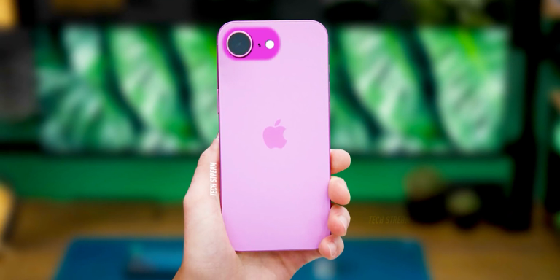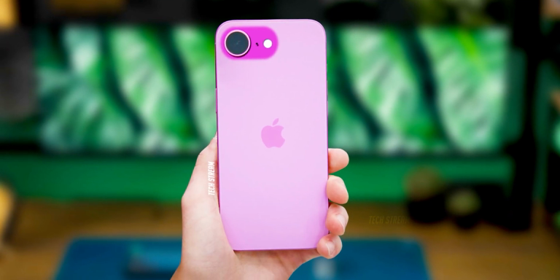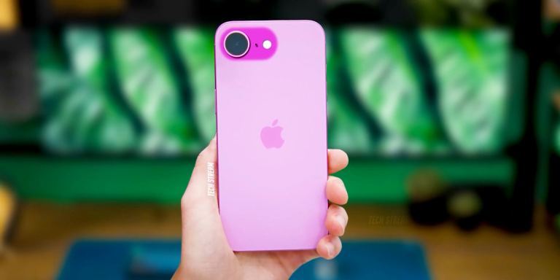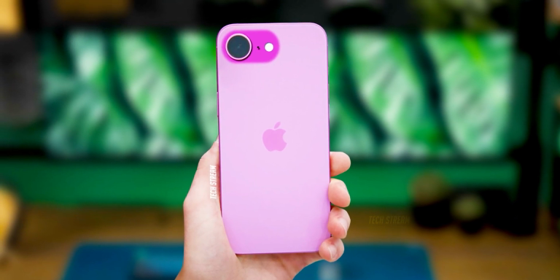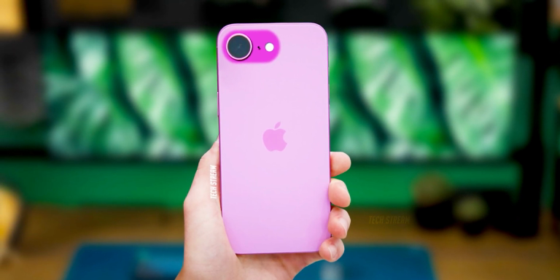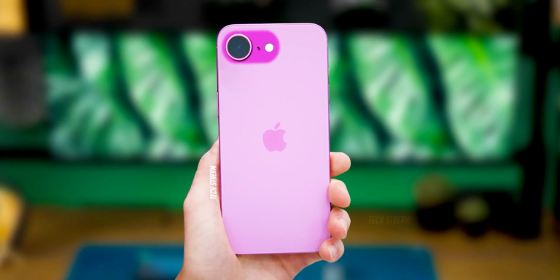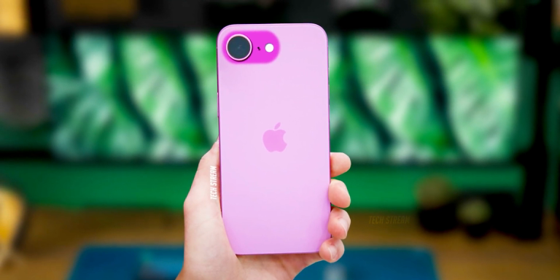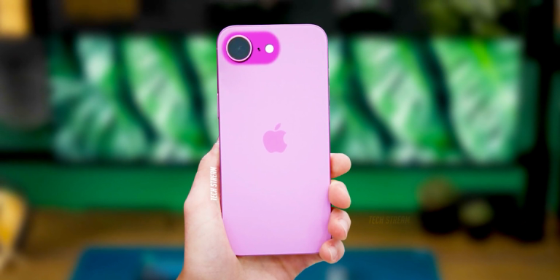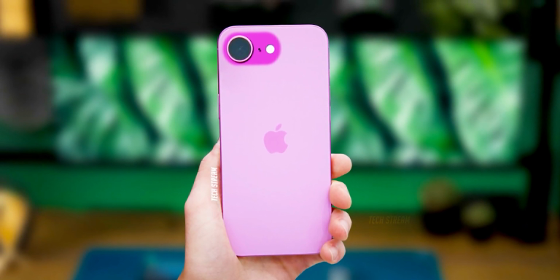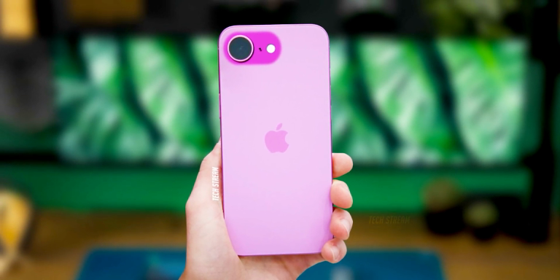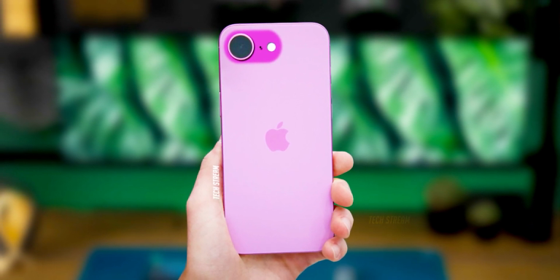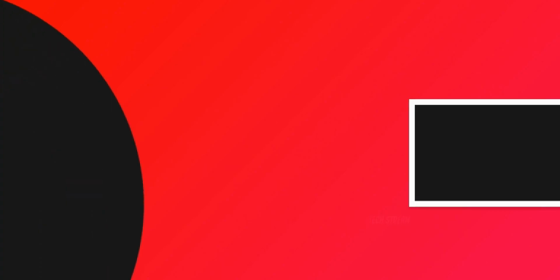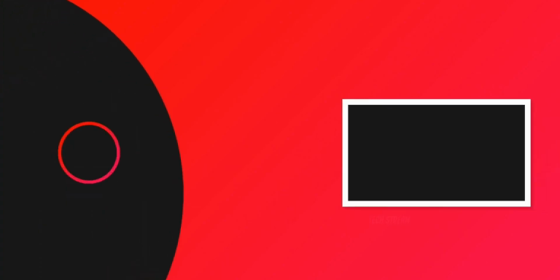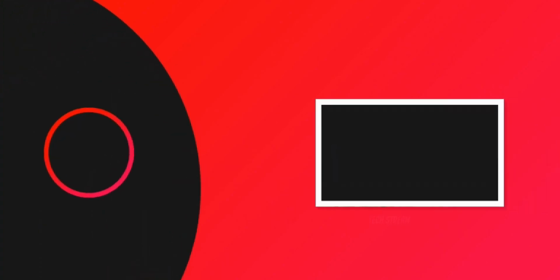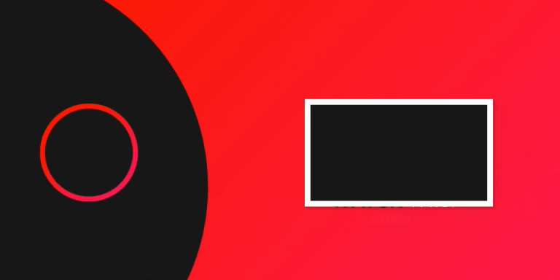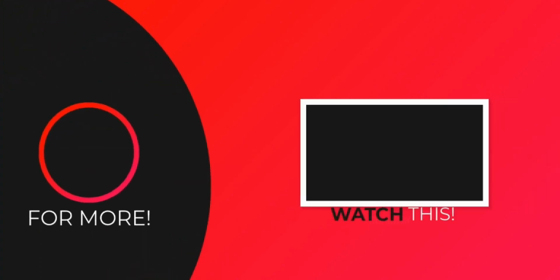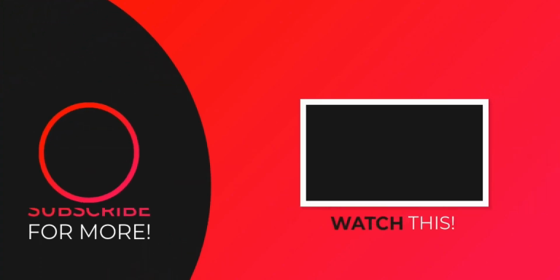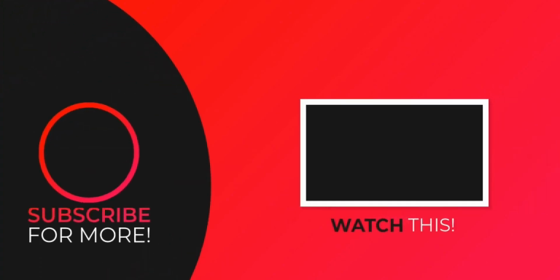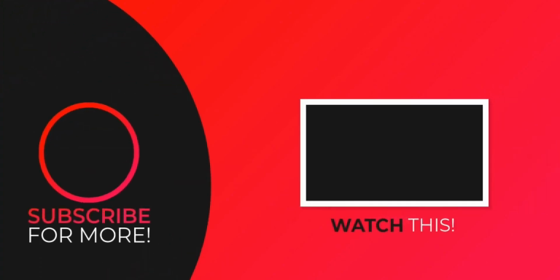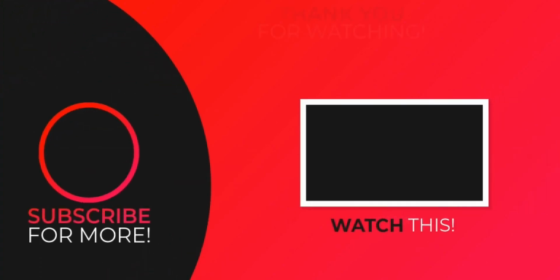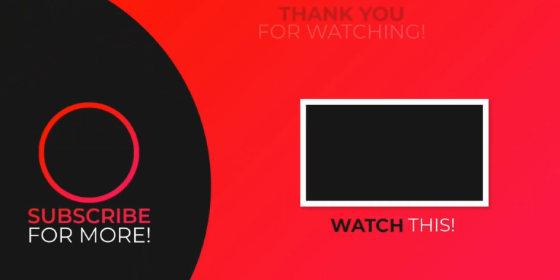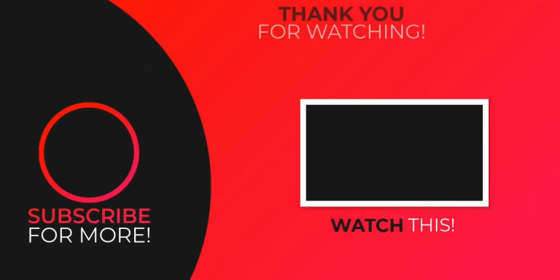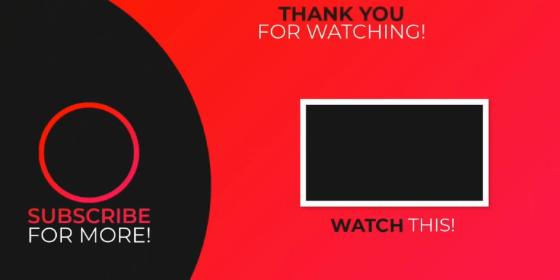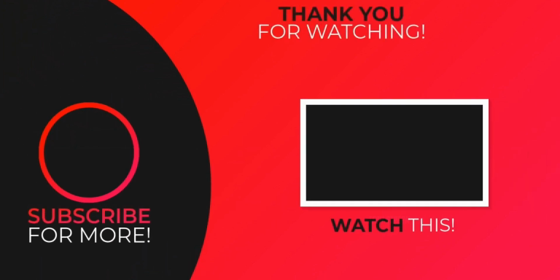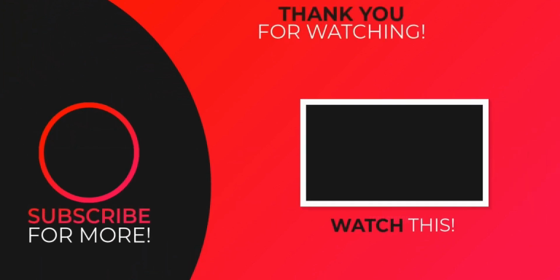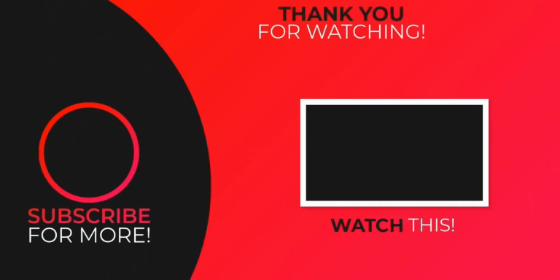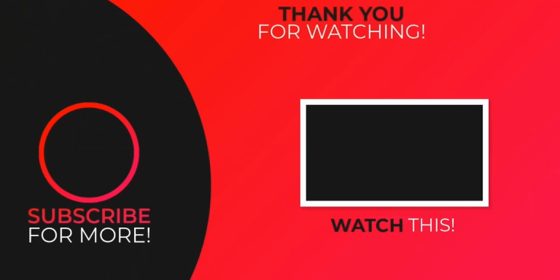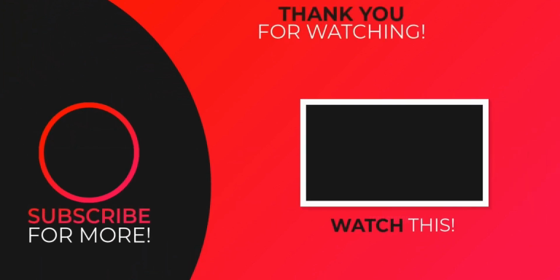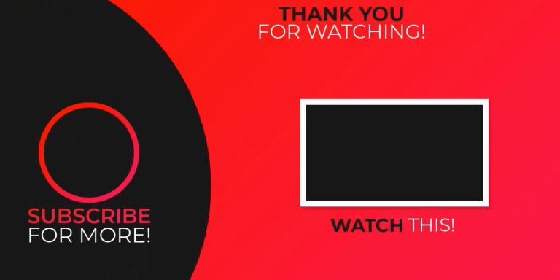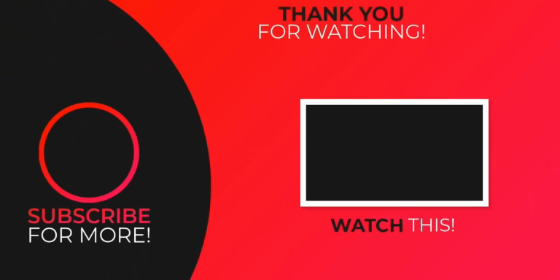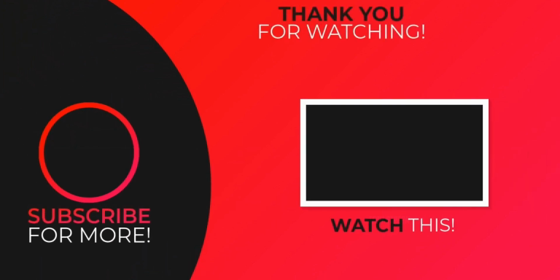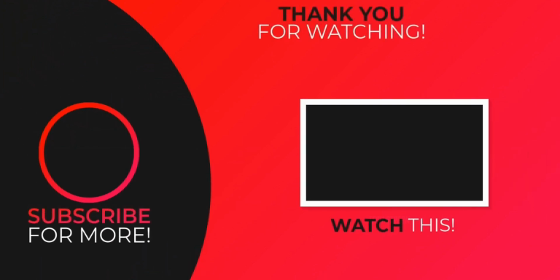What do you think of this iPhone SE 4? Let me know in the comments. Subscribe if you like, and I will see you in the next one.